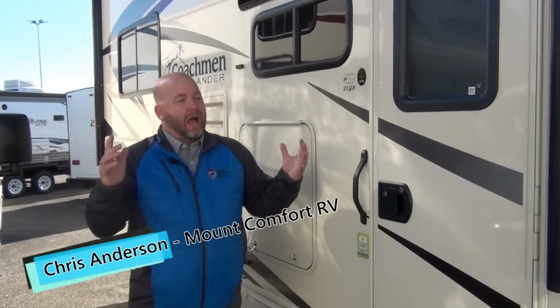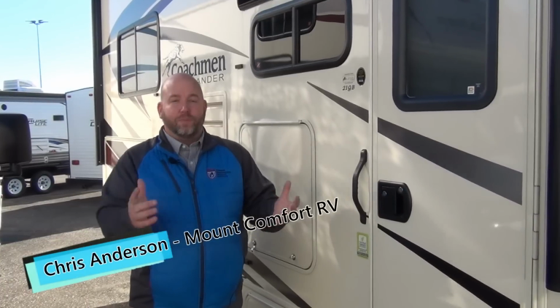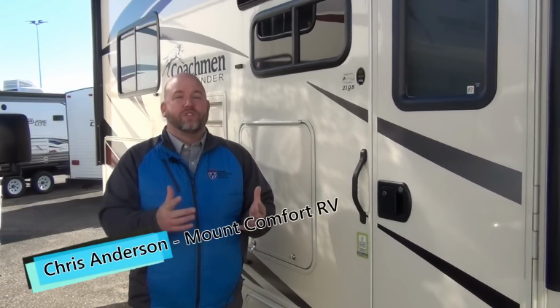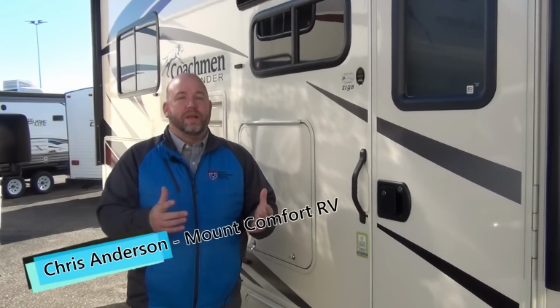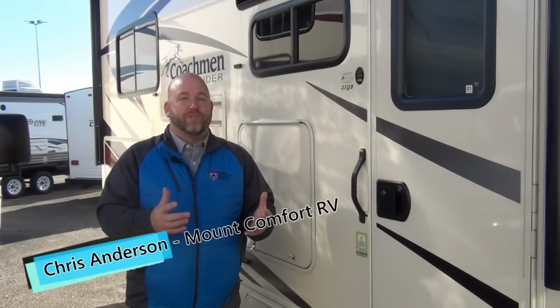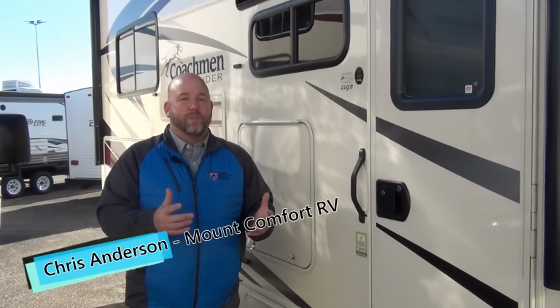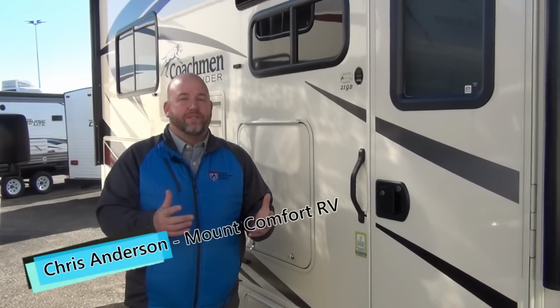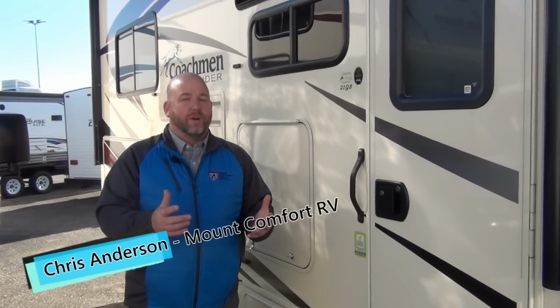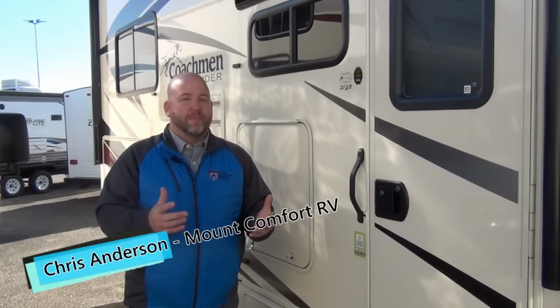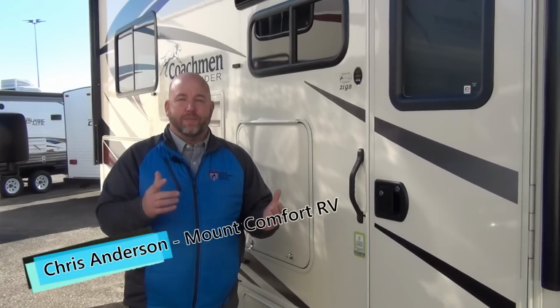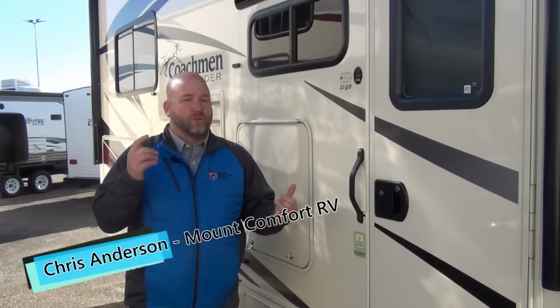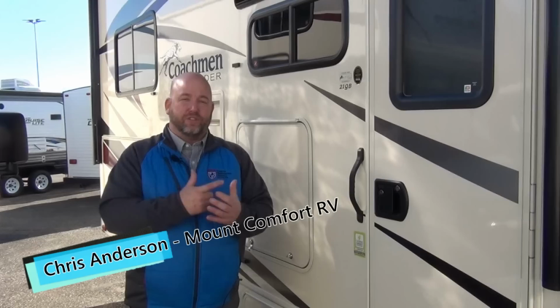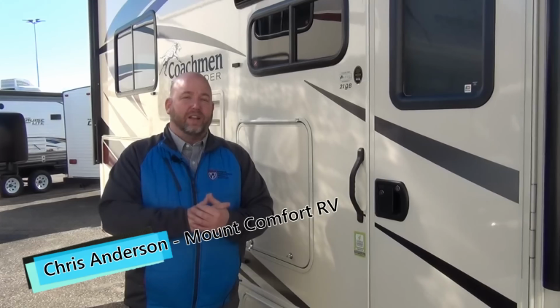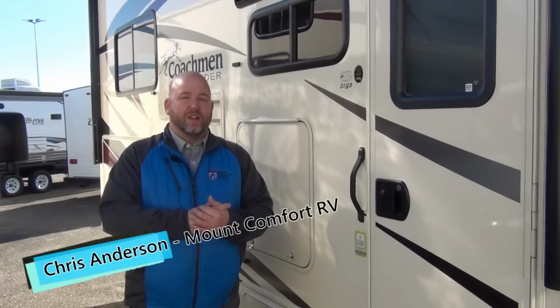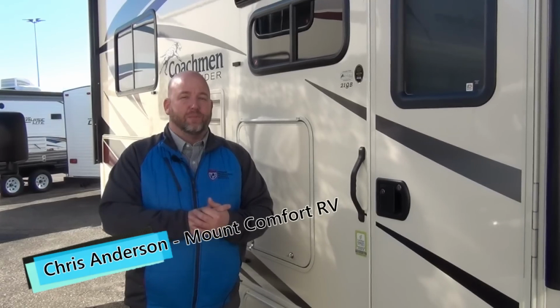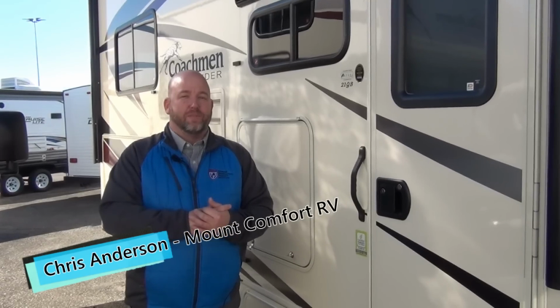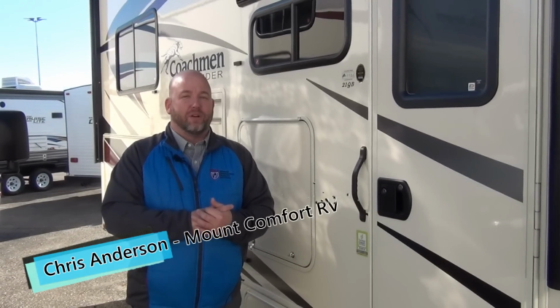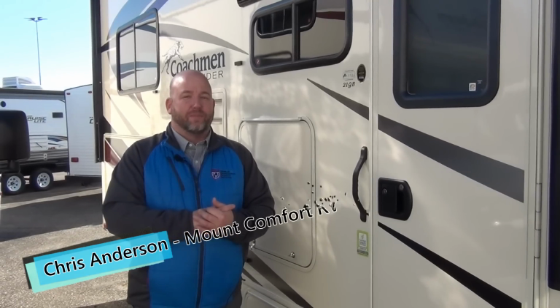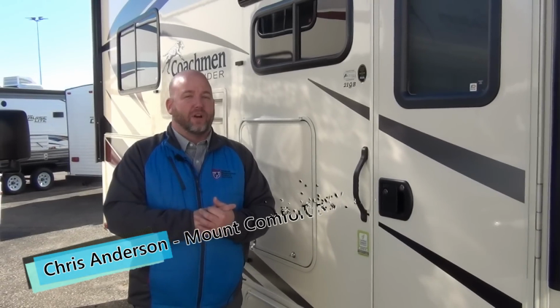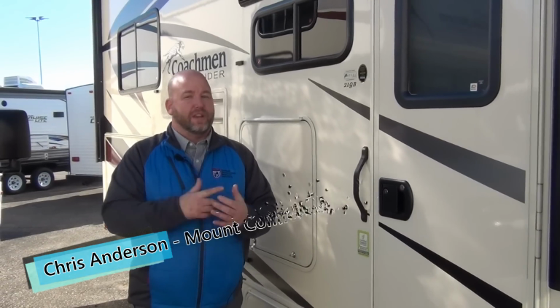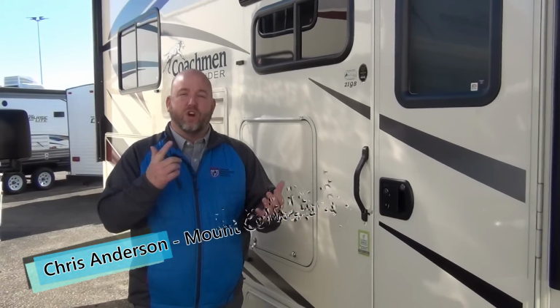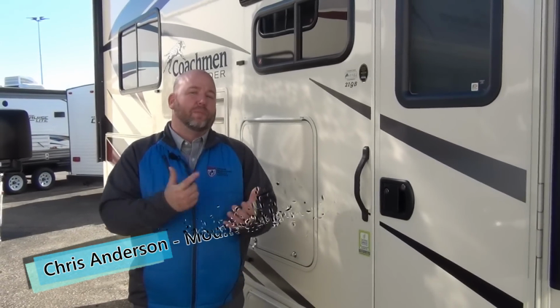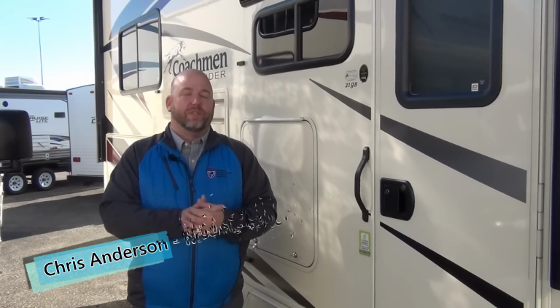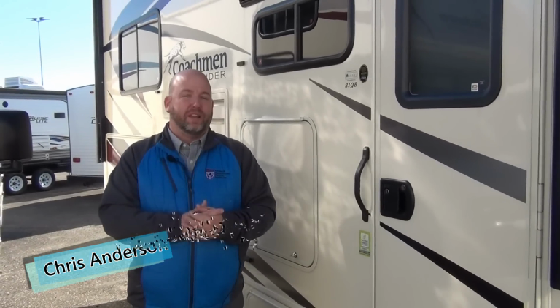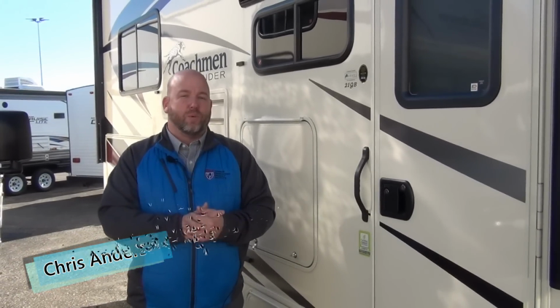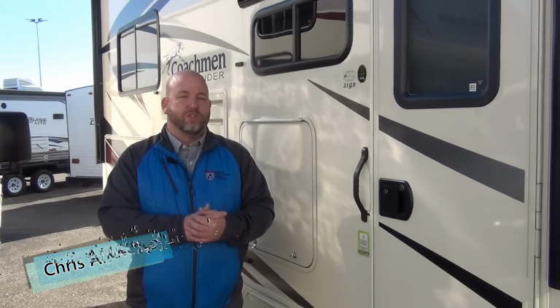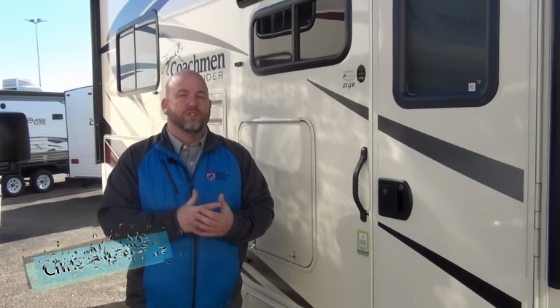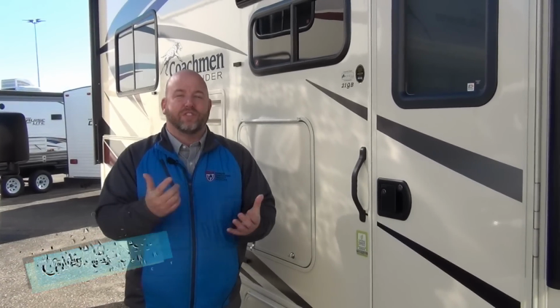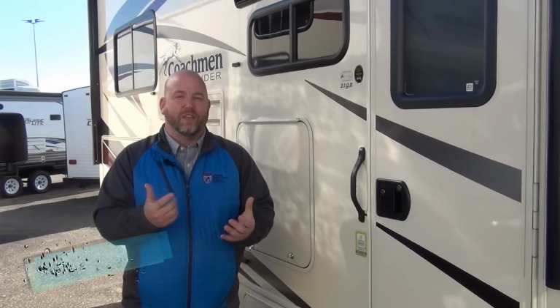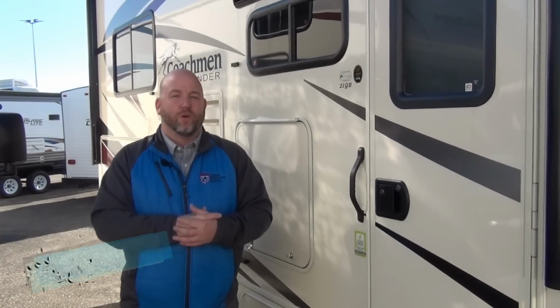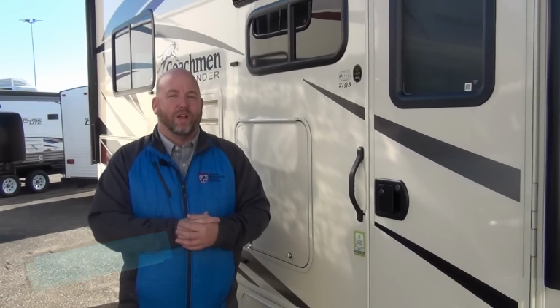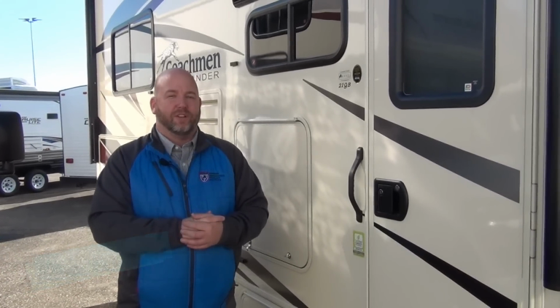I hope this has been informative for you. My name is Chris Anderson, I'm with Mount Comfort RV. Call me with any questions. Thank you for watching.